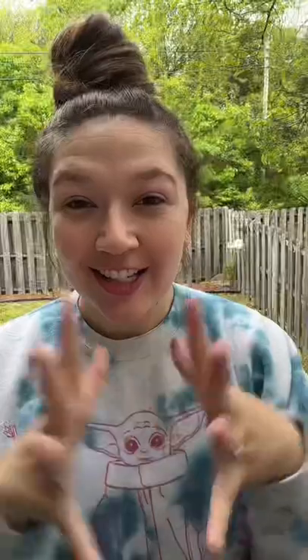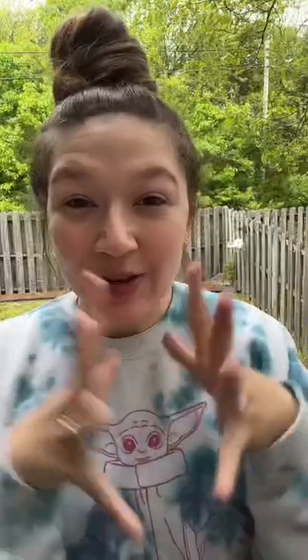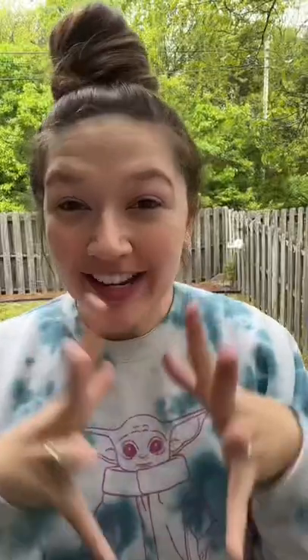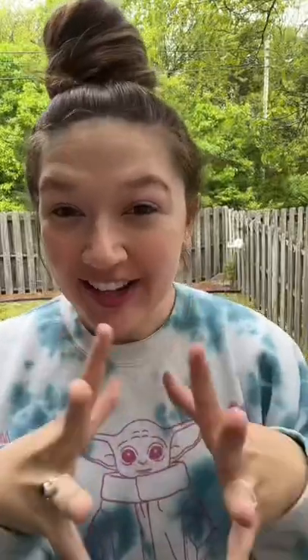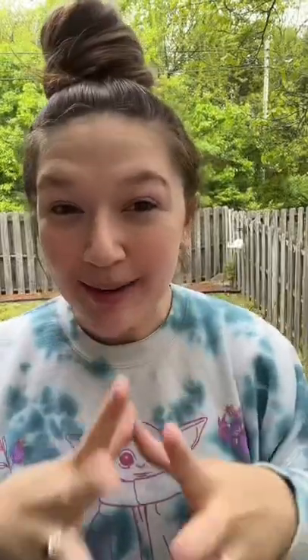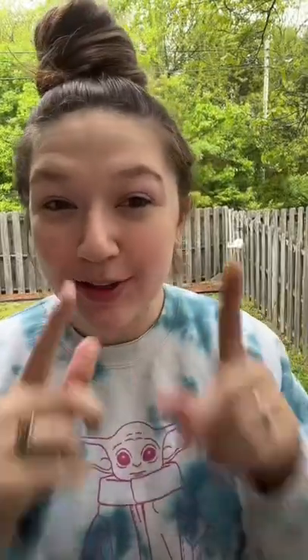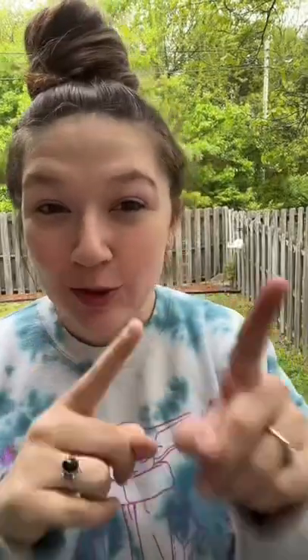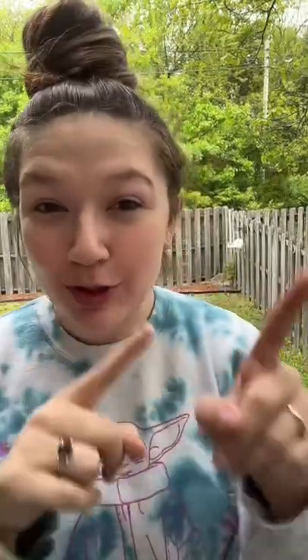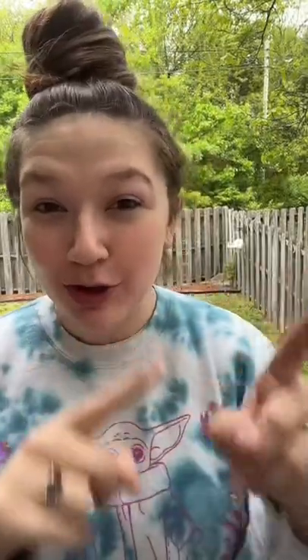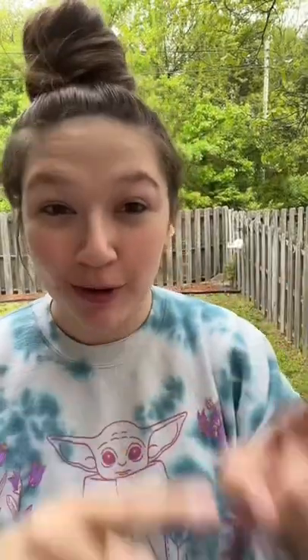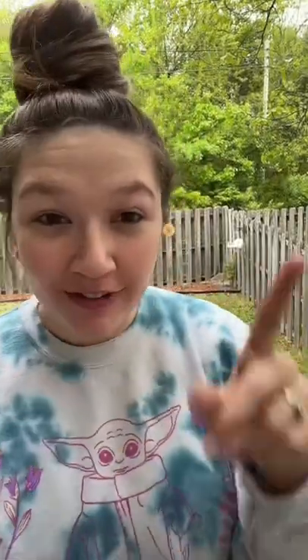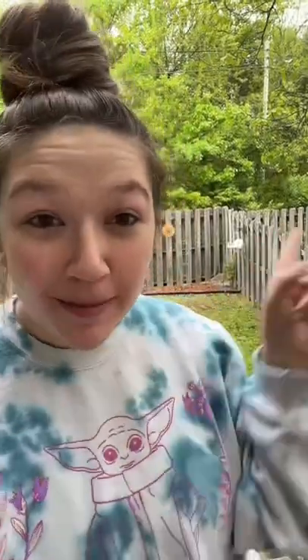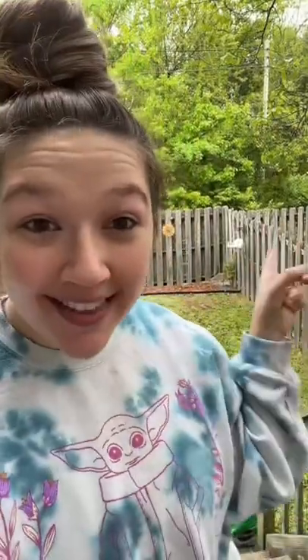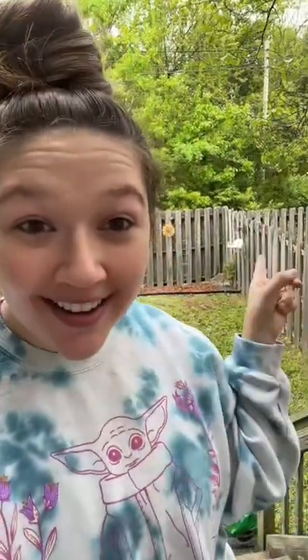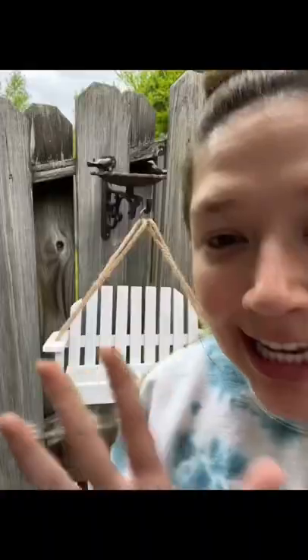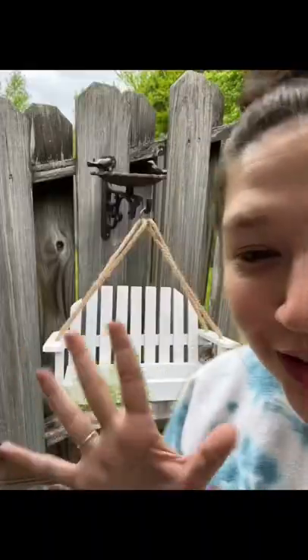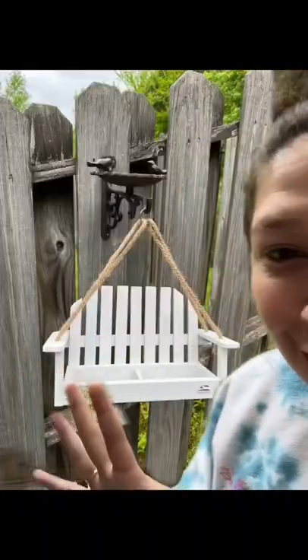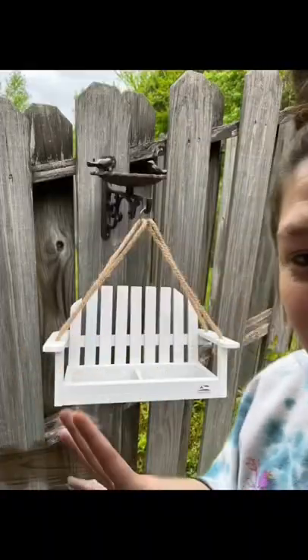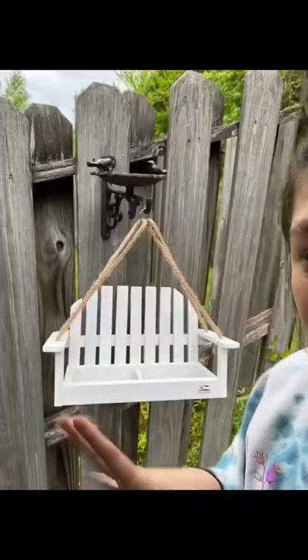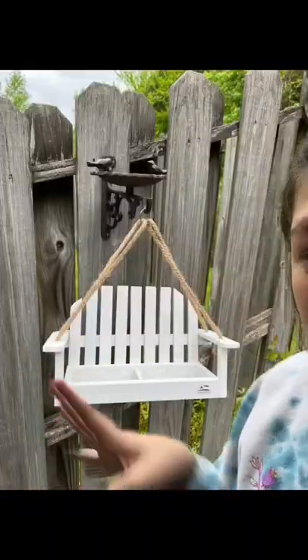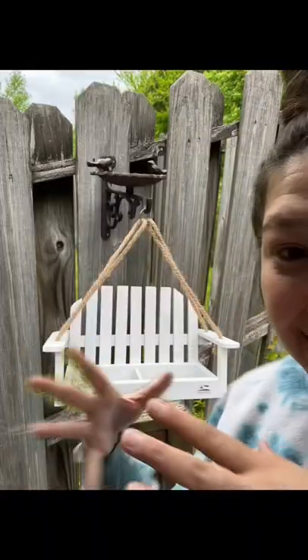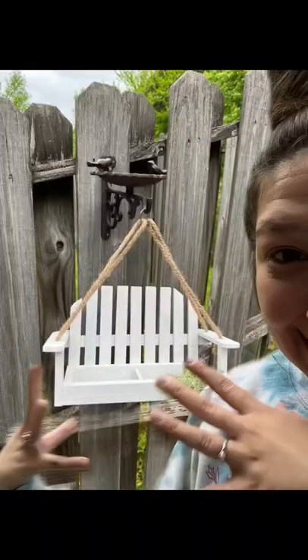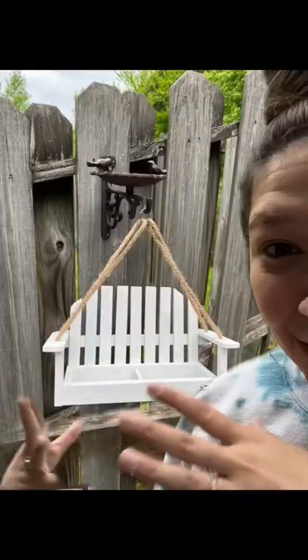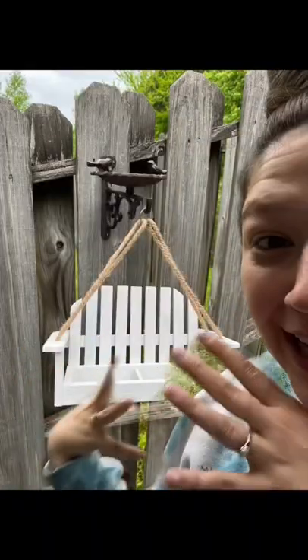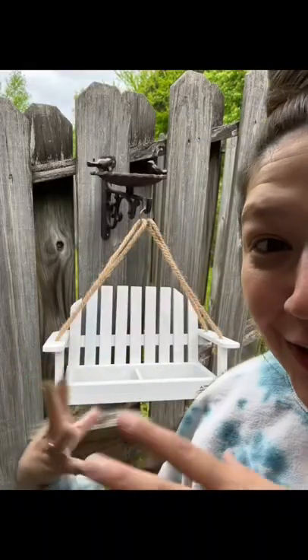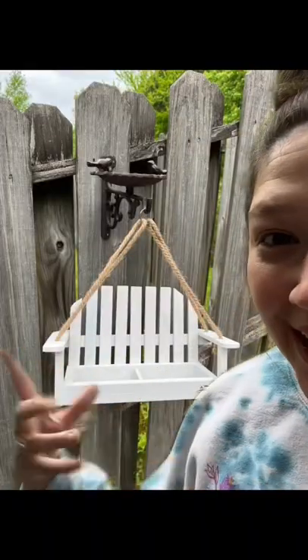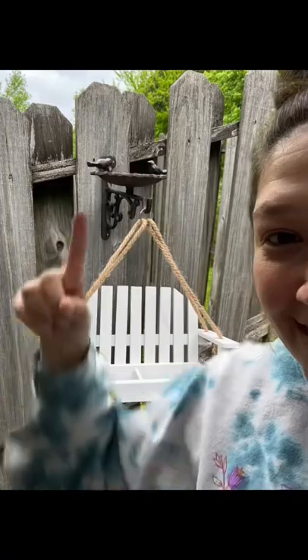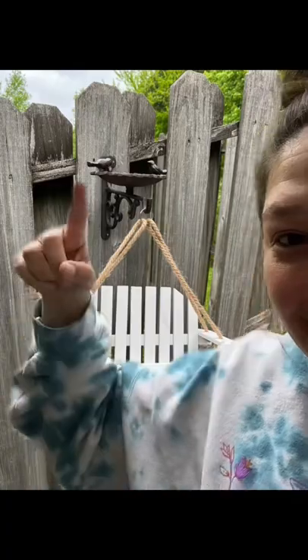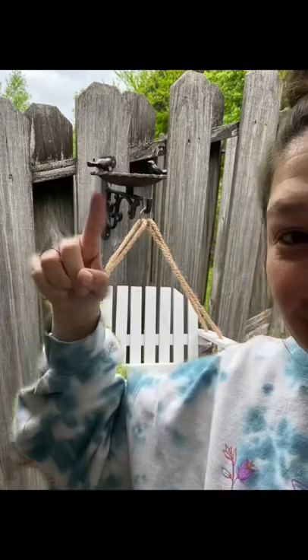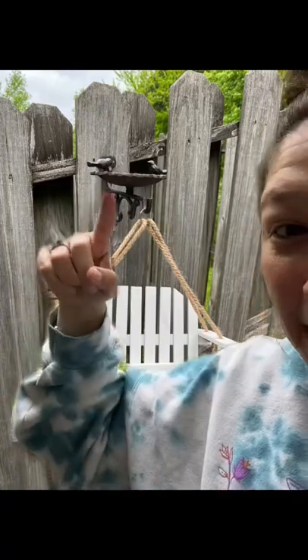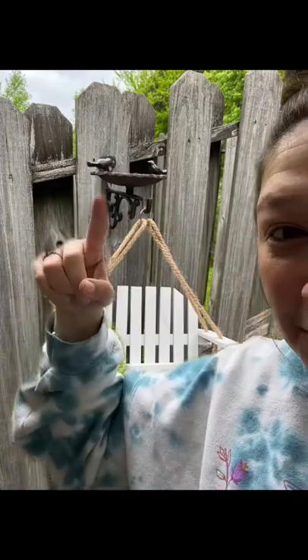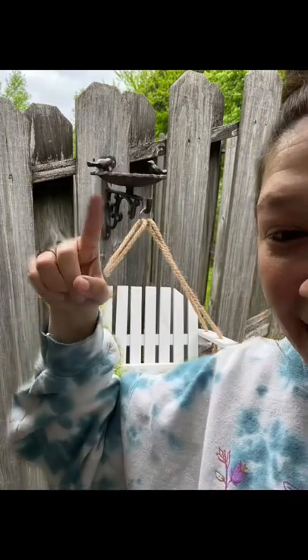I just hung up this super cute bird feeder back there. Here's a close-up so you can see it better — it's literally a swing and then there's like a bird bath.